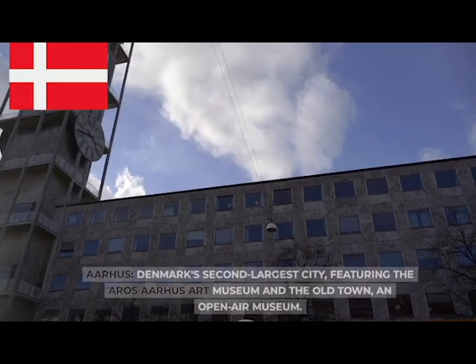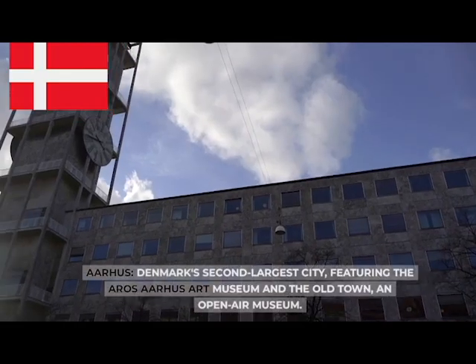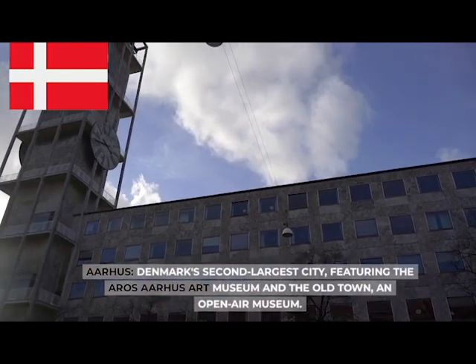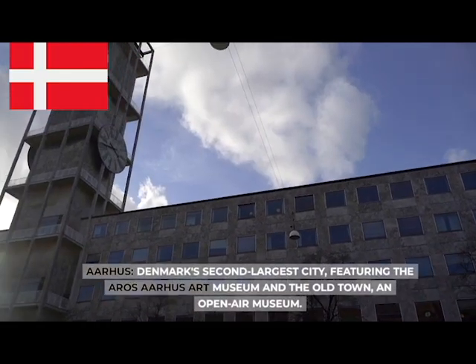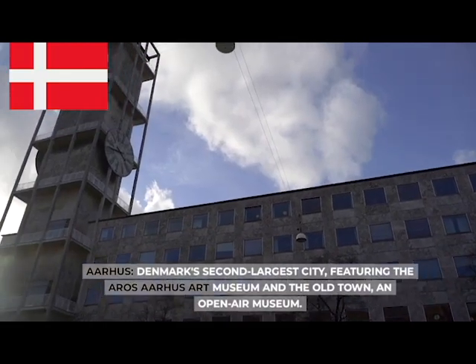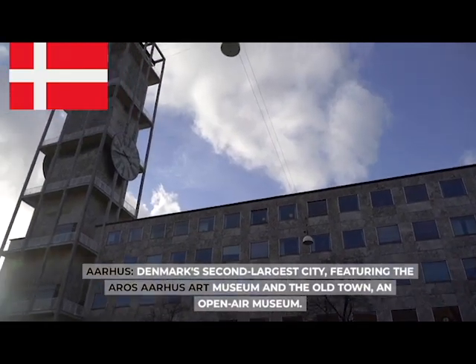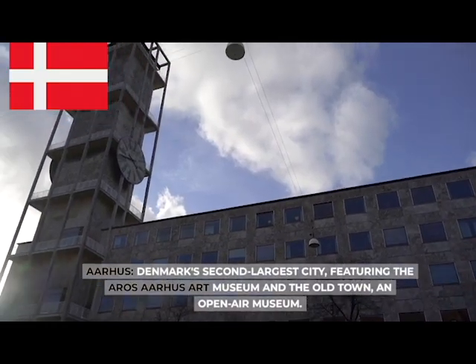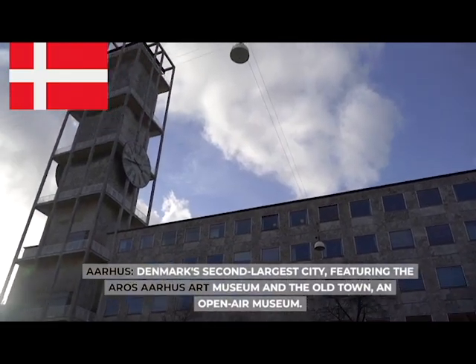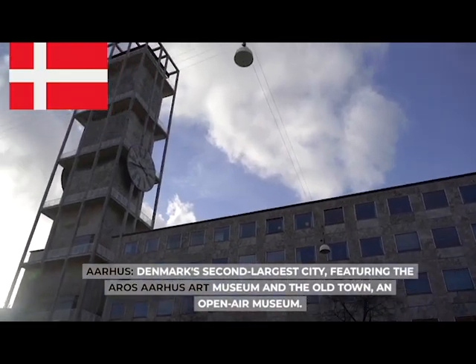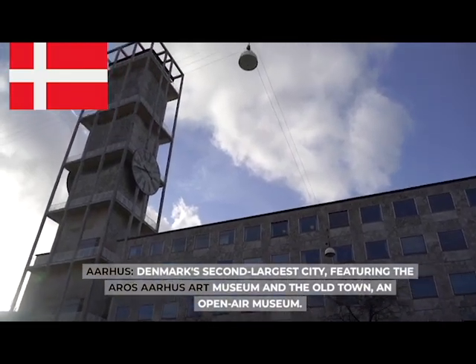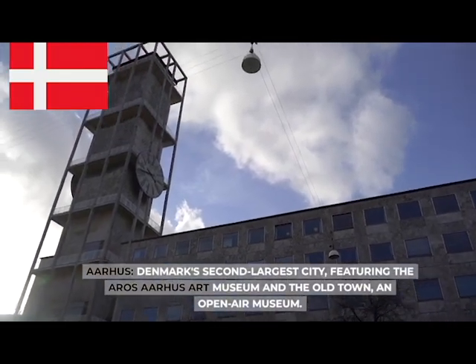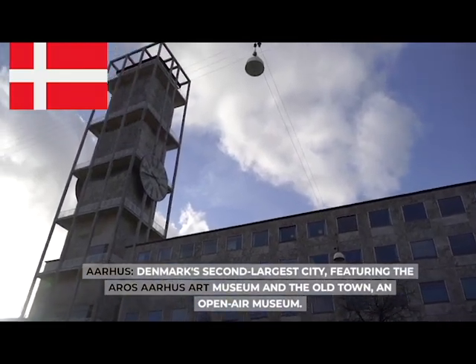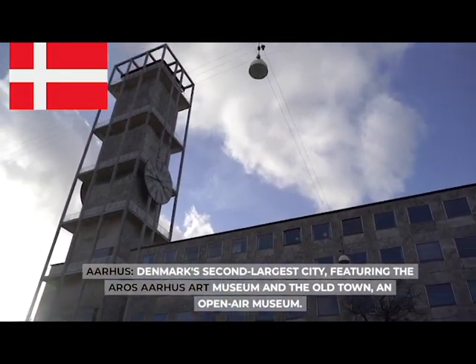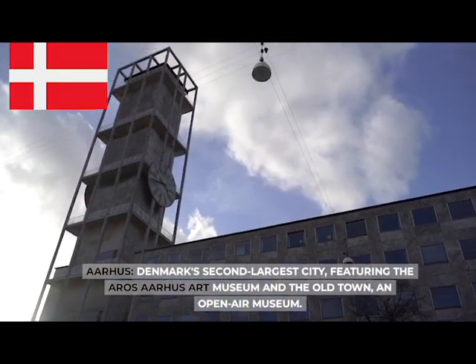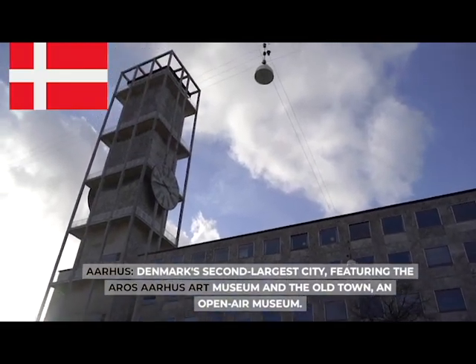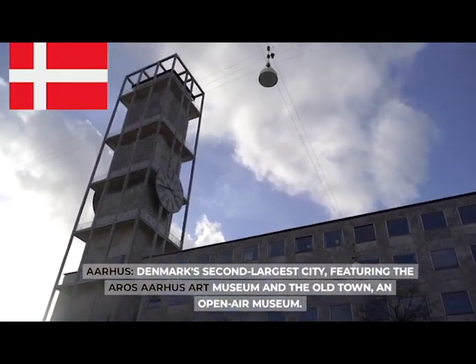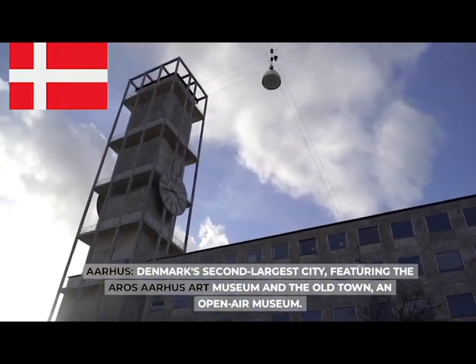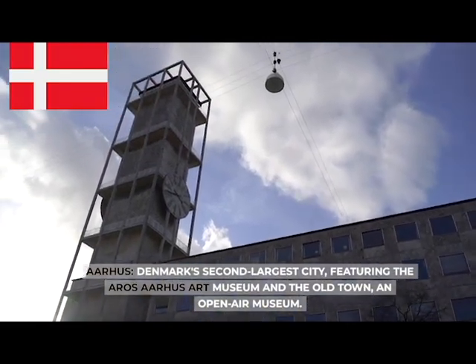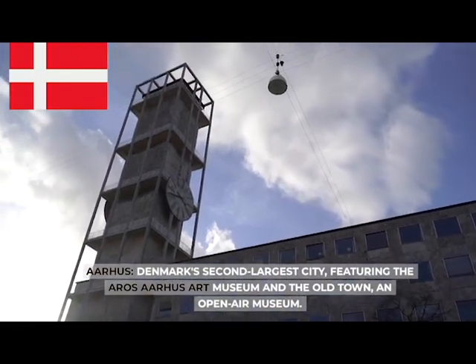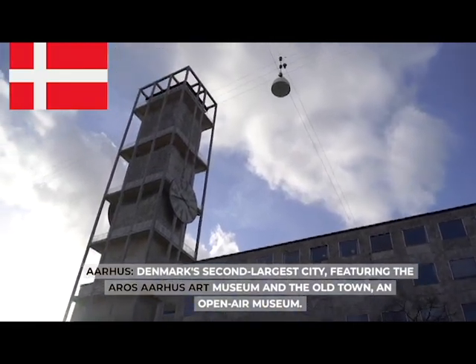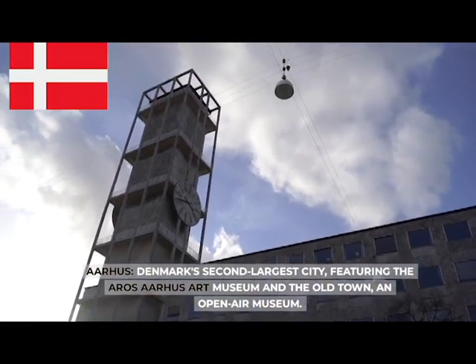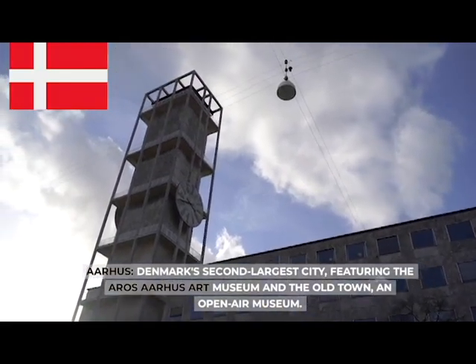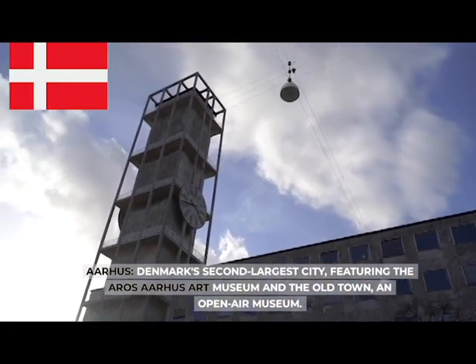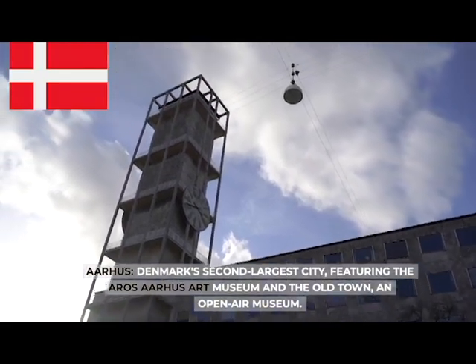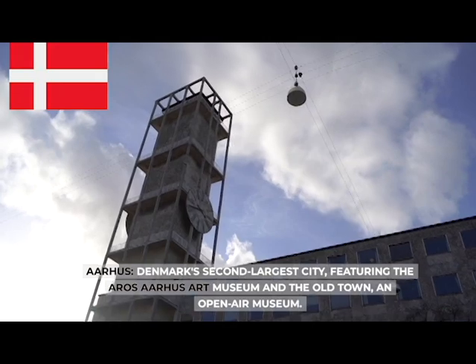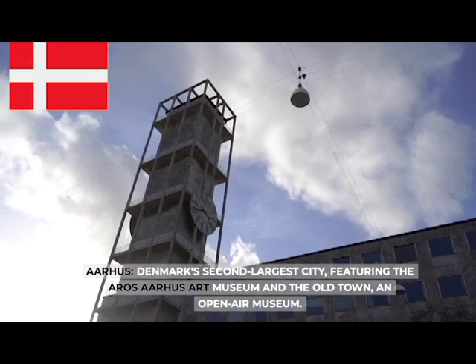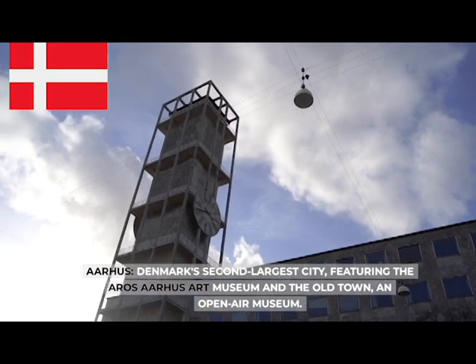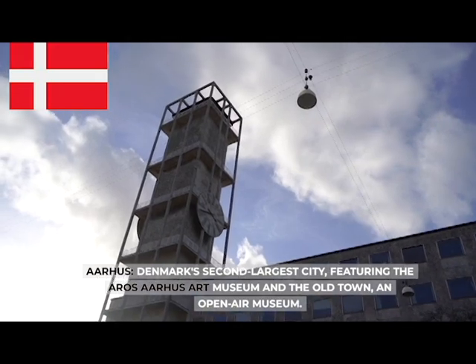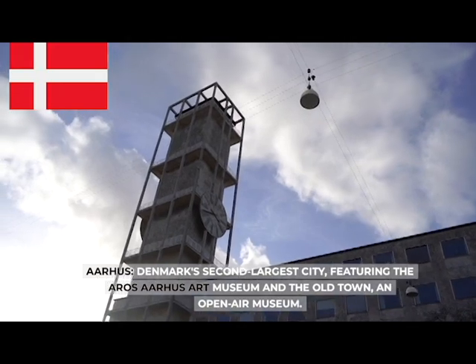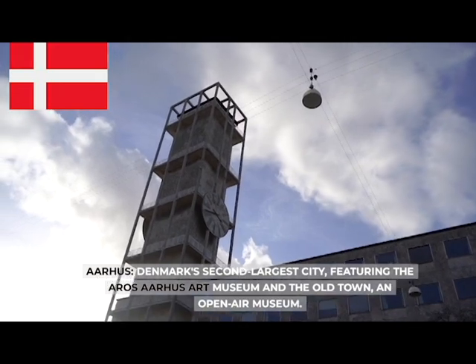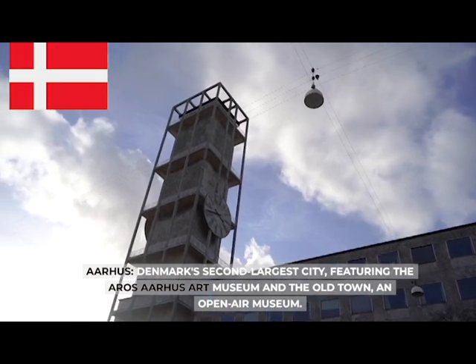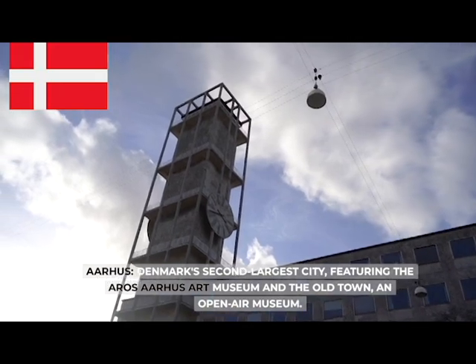Aarhus, Denmark's second largest city, featuring the ARoS Aarhus Art Museum and the Old Town, an open-air museum.